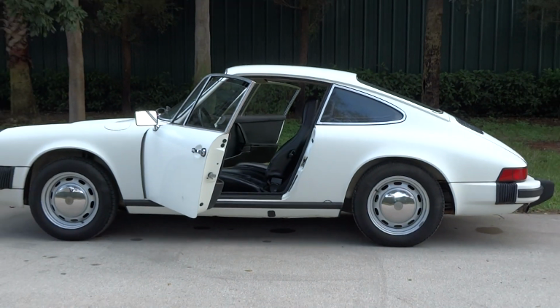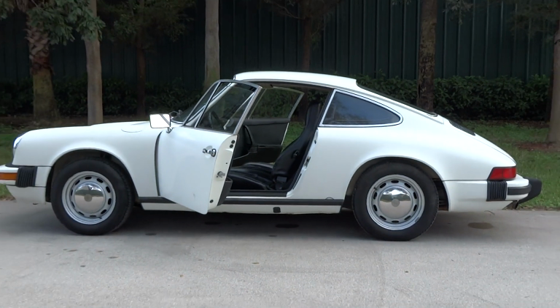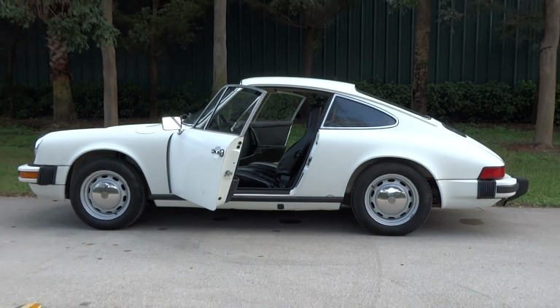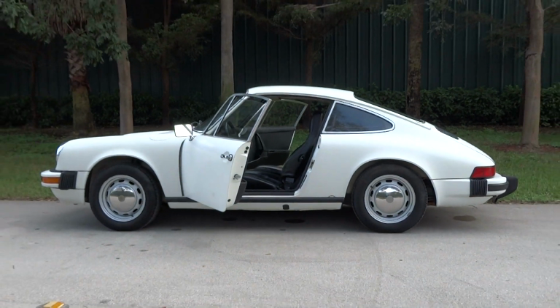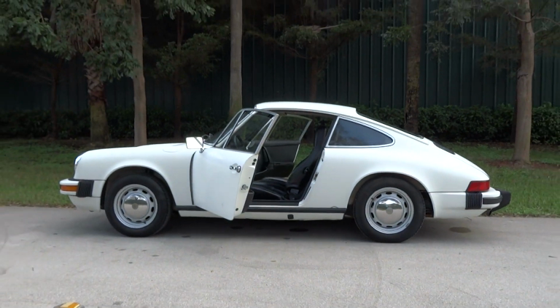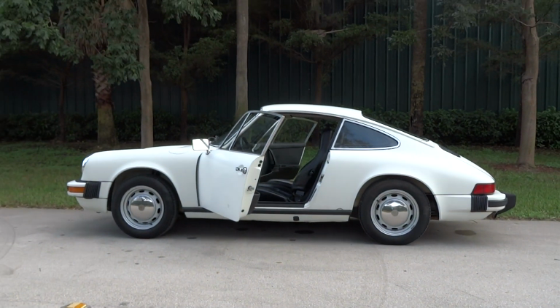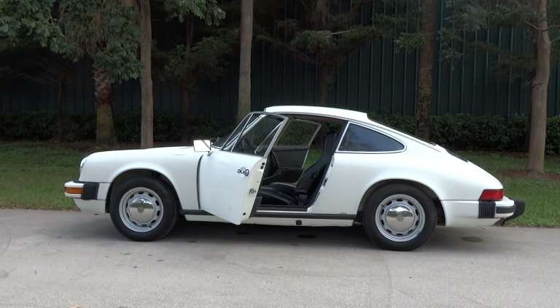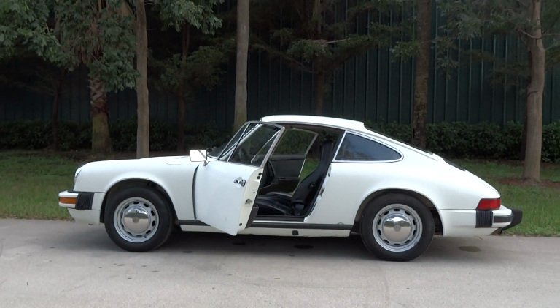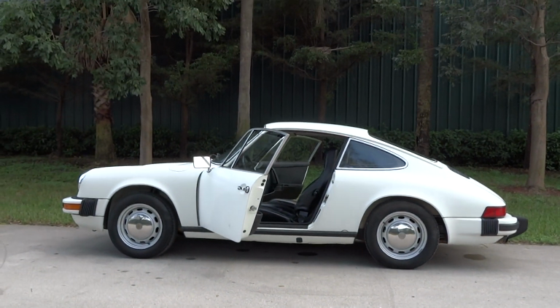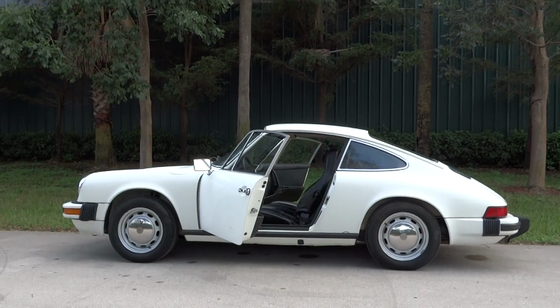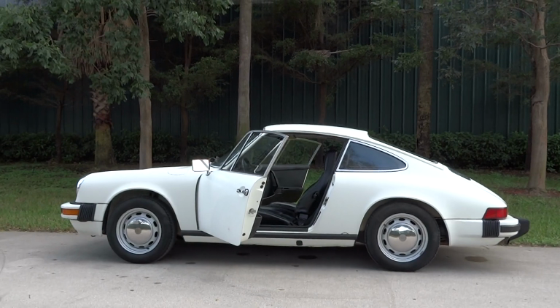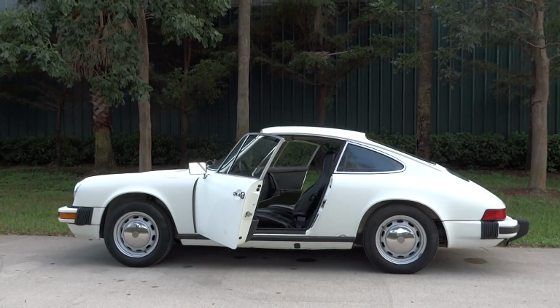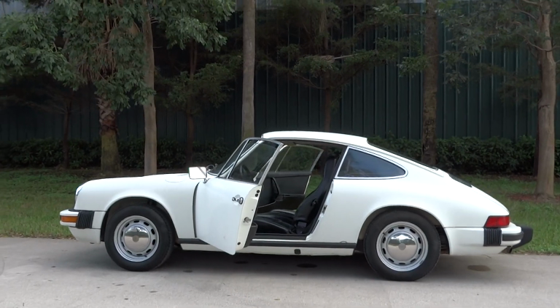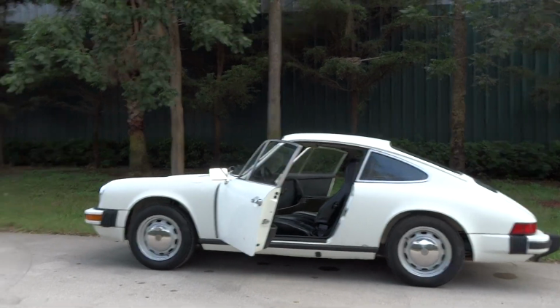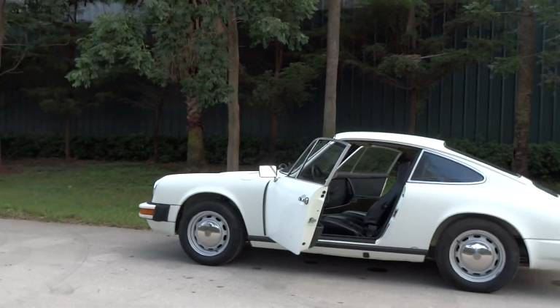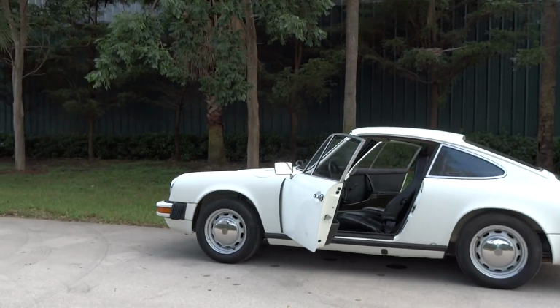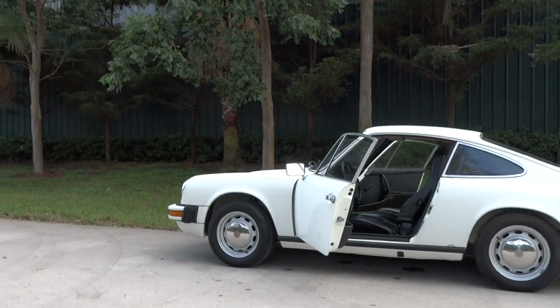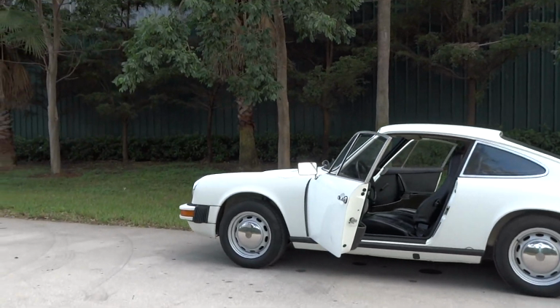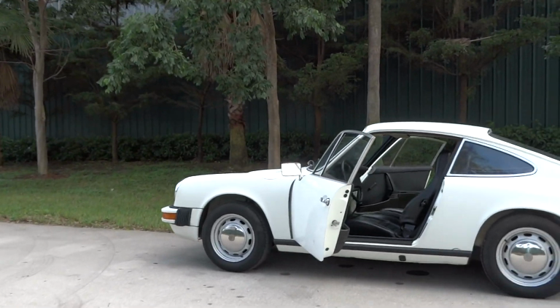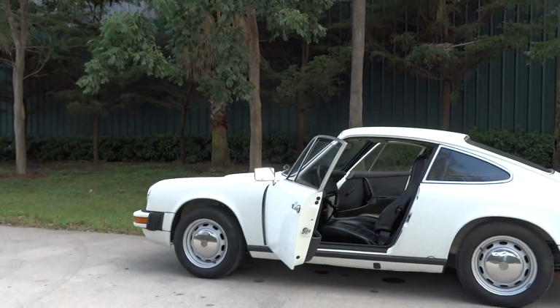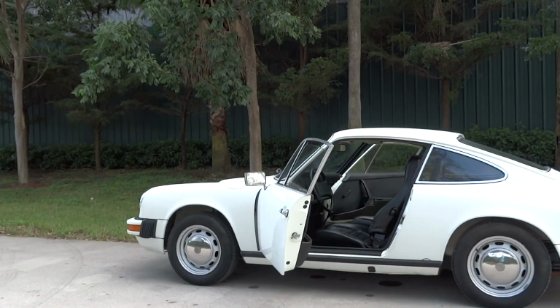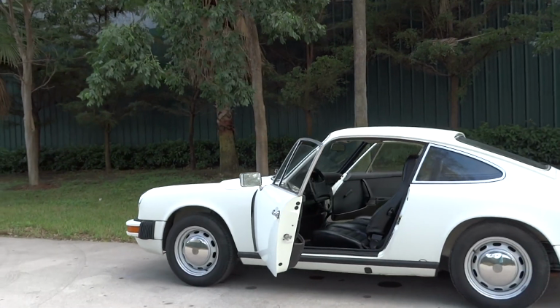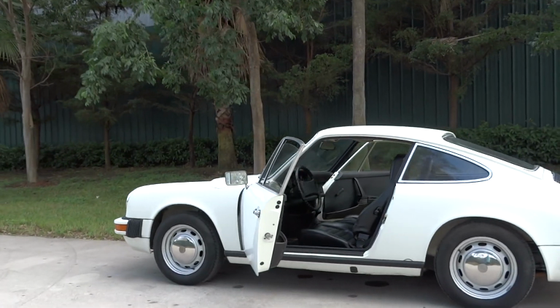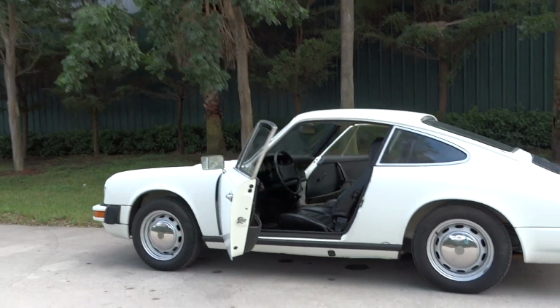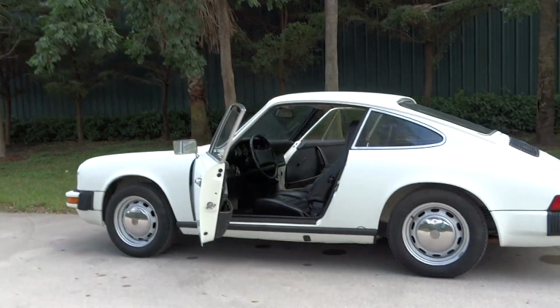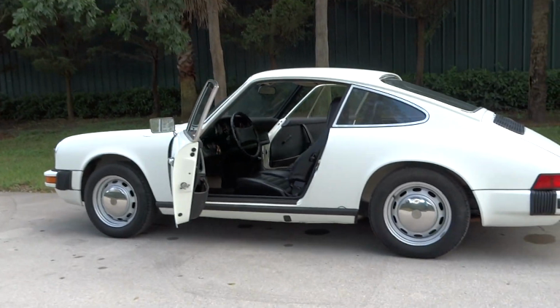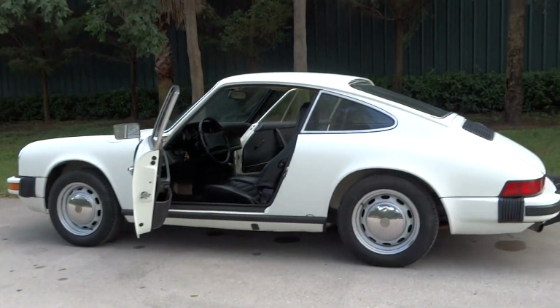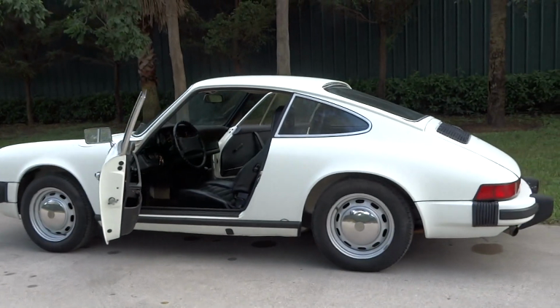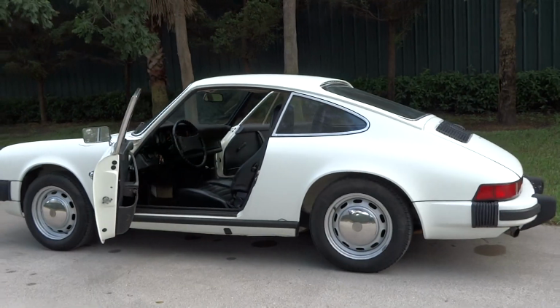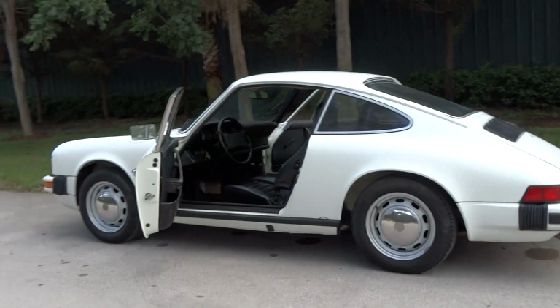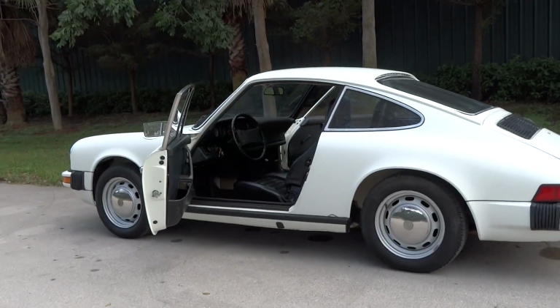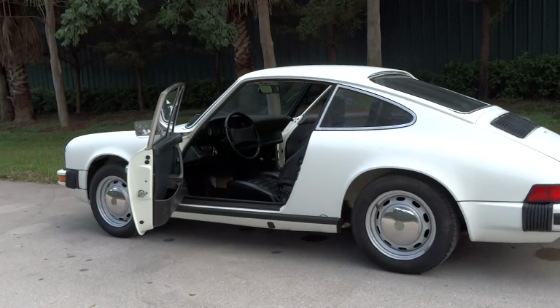Okay, we're going to do a video again. It's a 1974 Porsche 911.